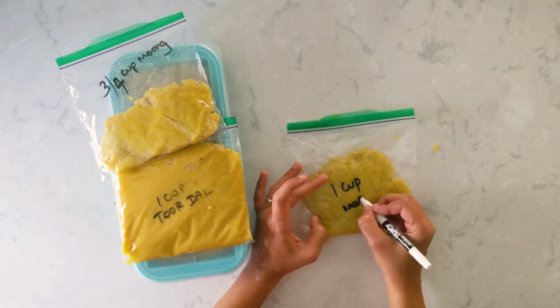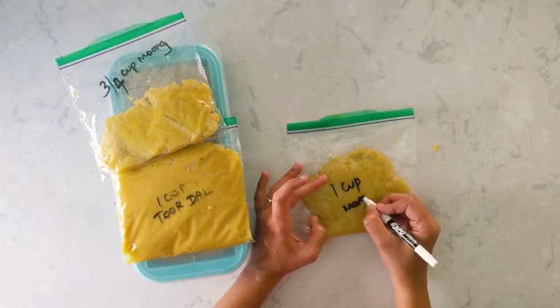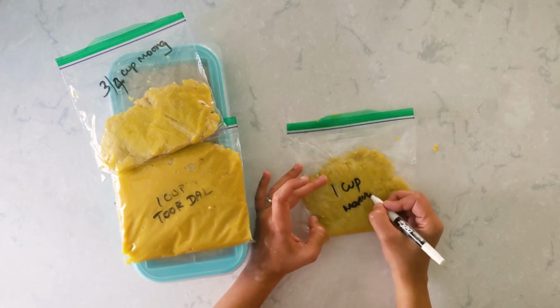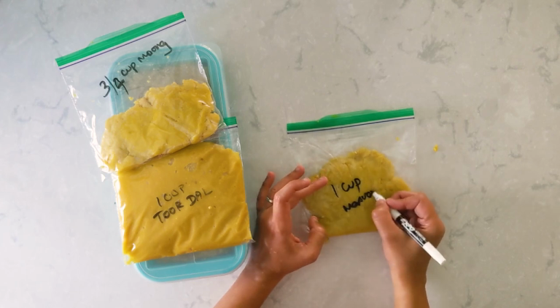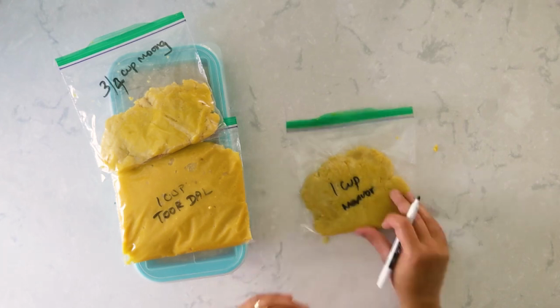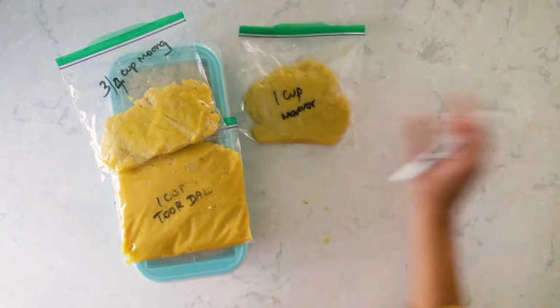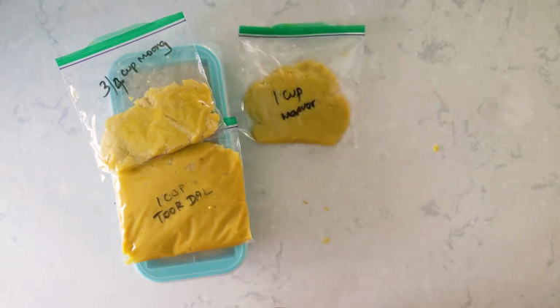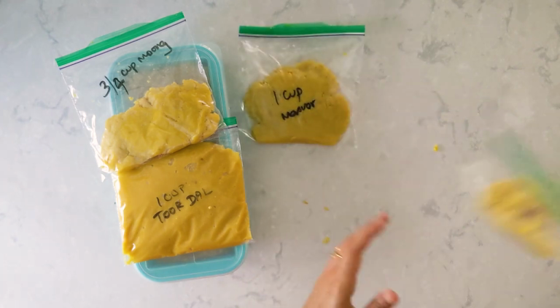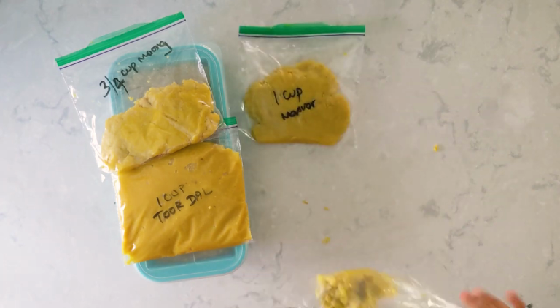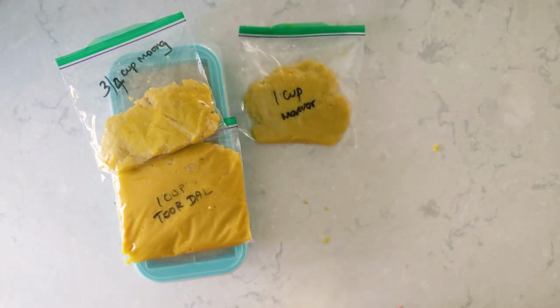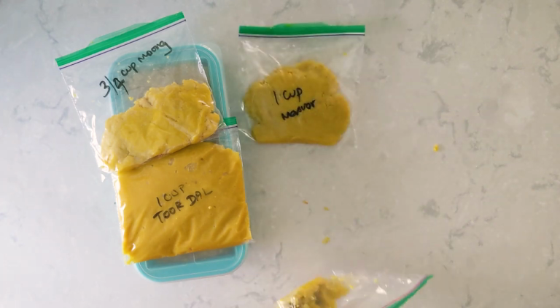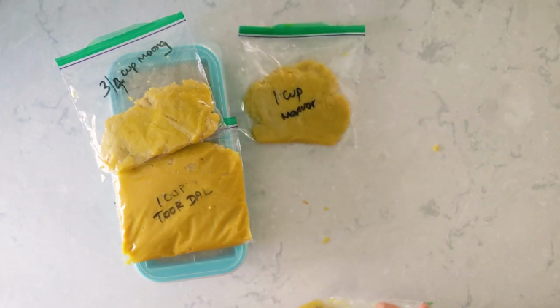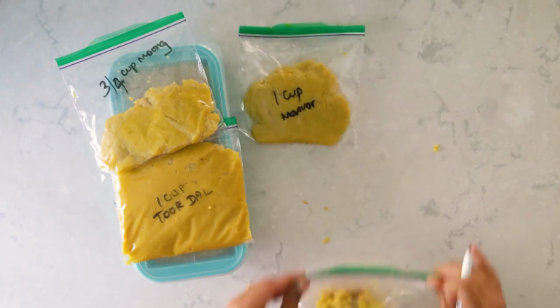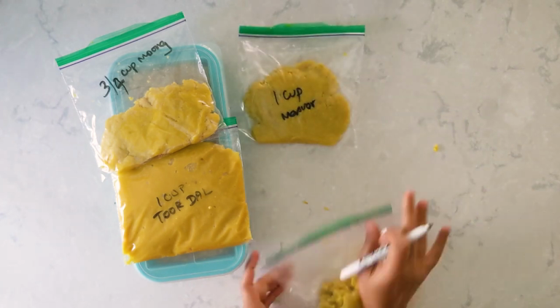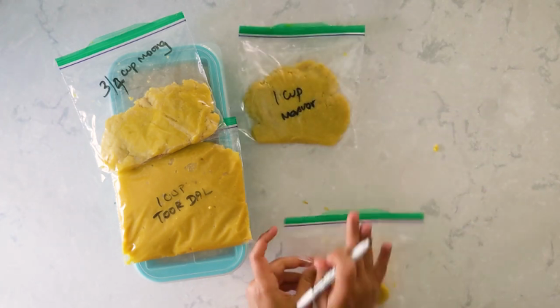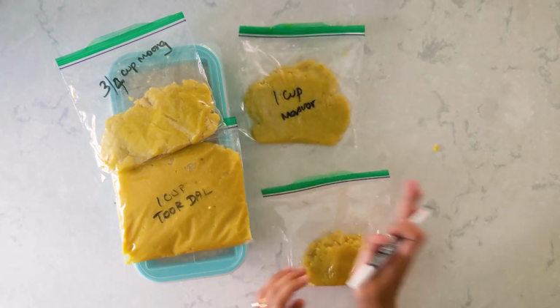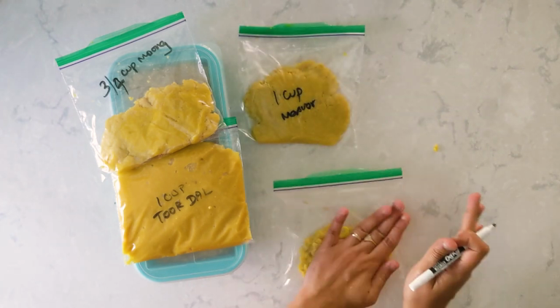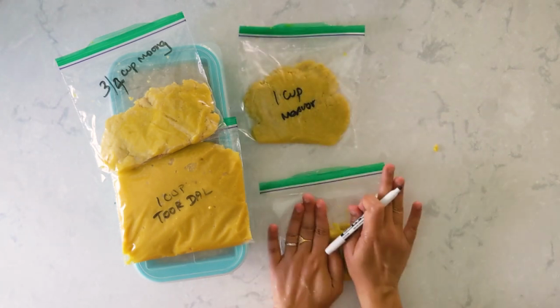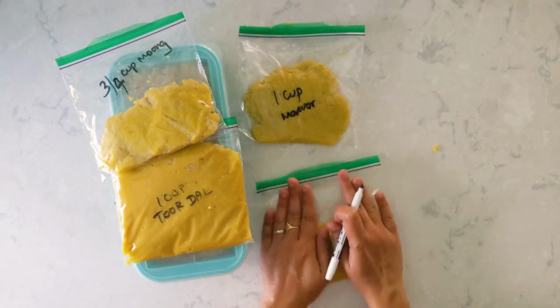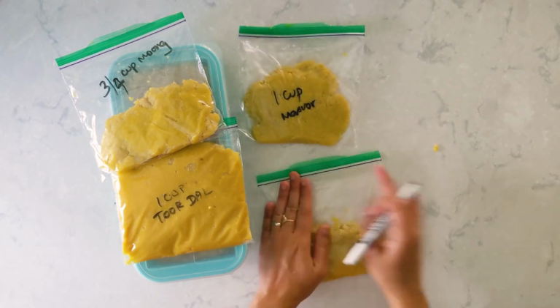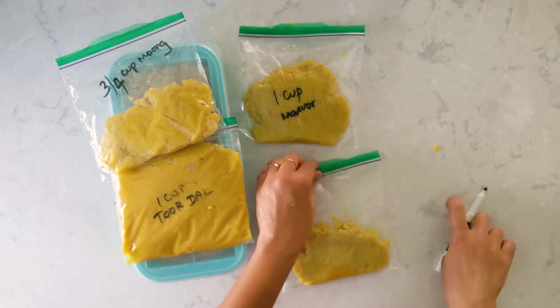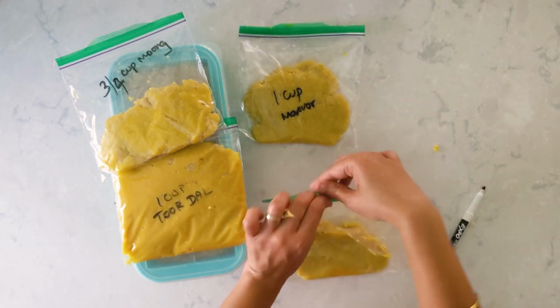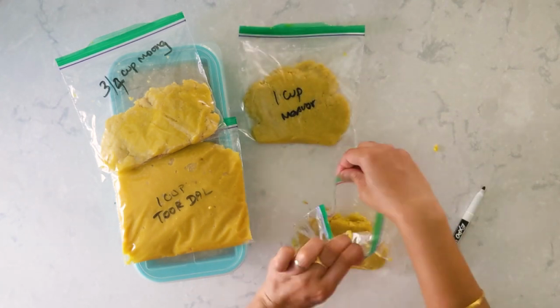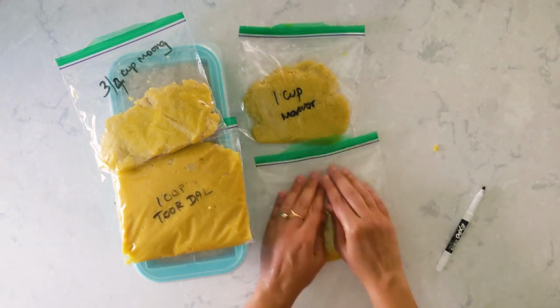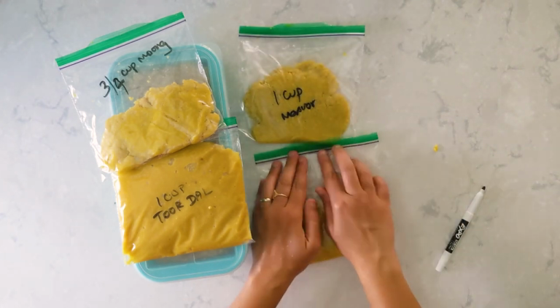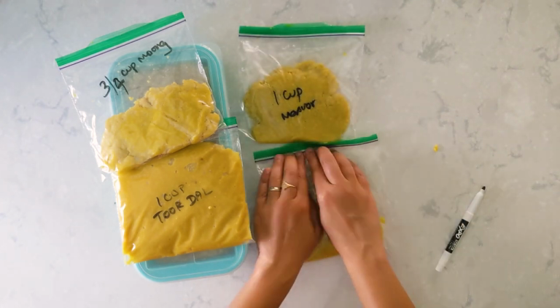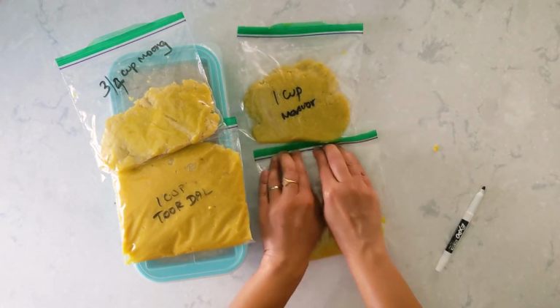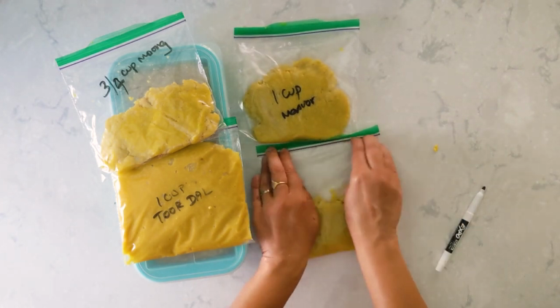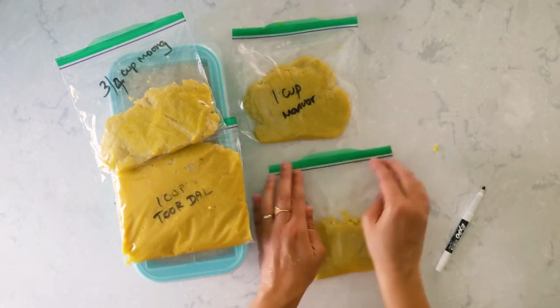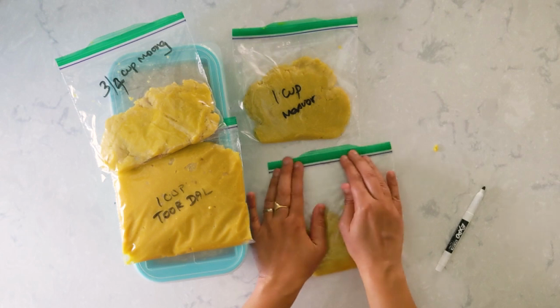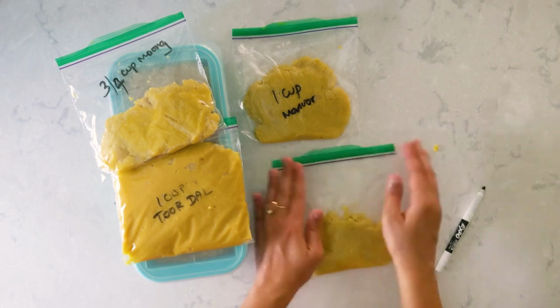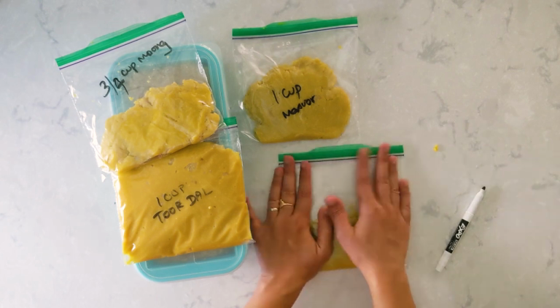All my dals are now ready and I'm going to keep them in the freezer.